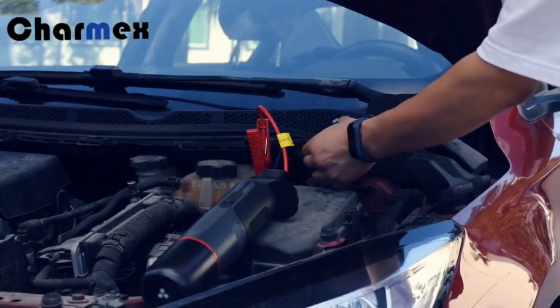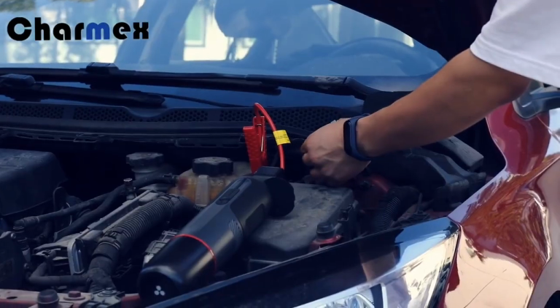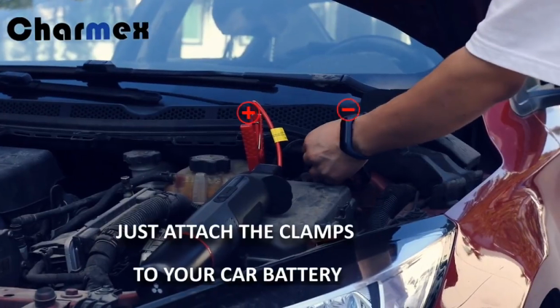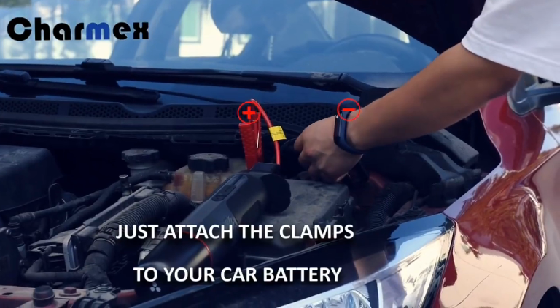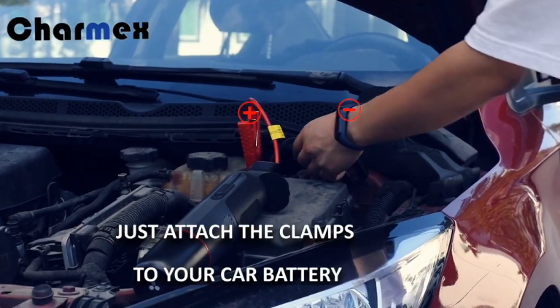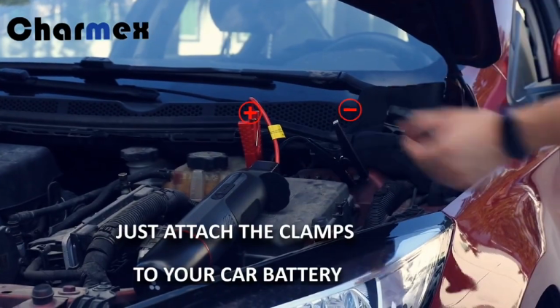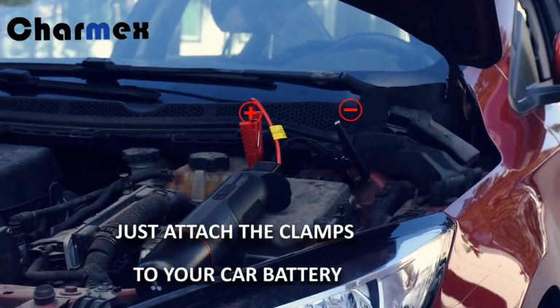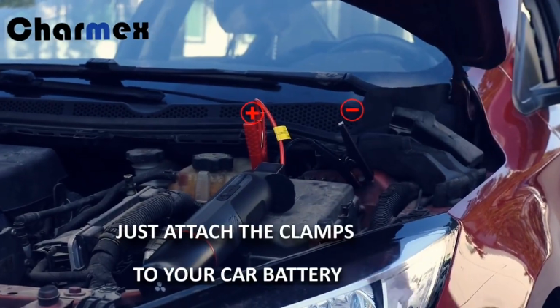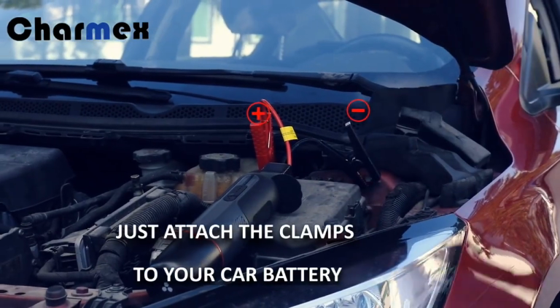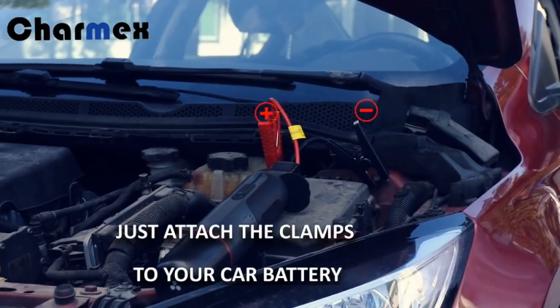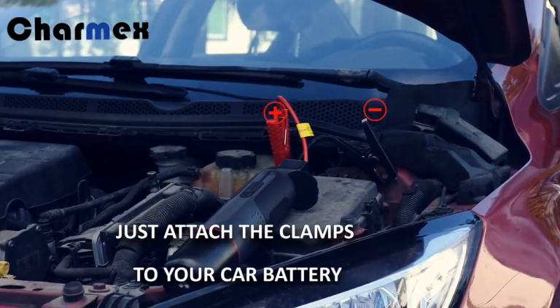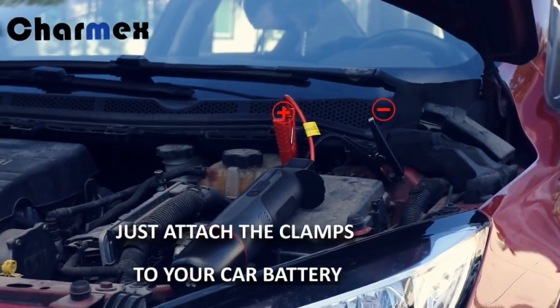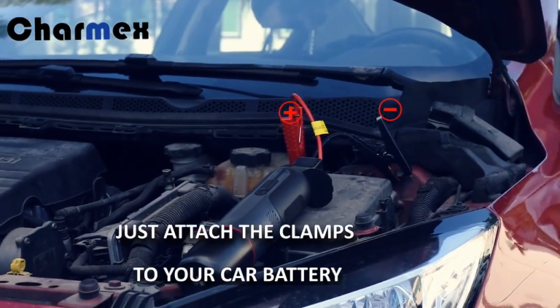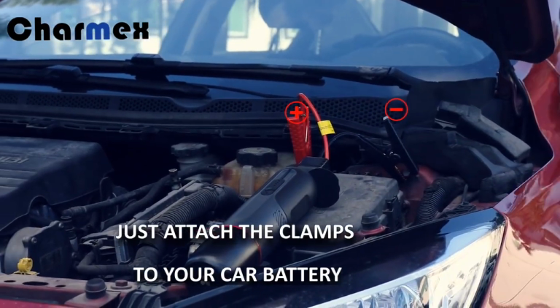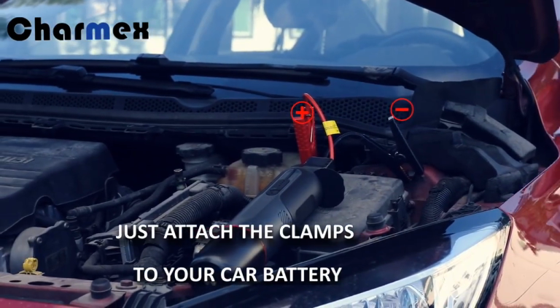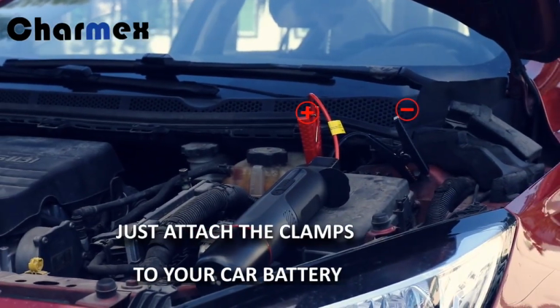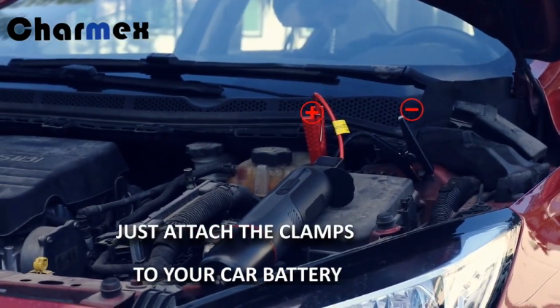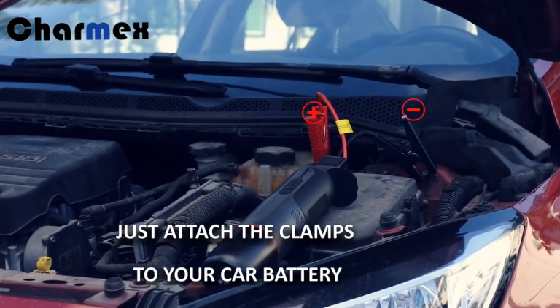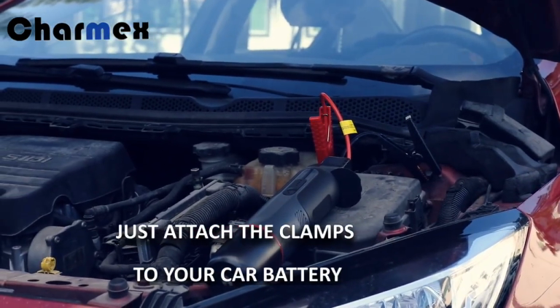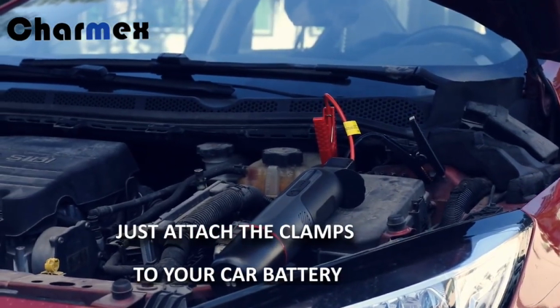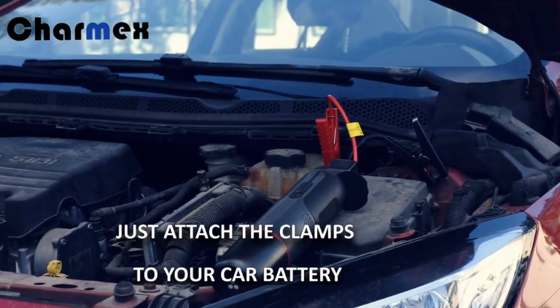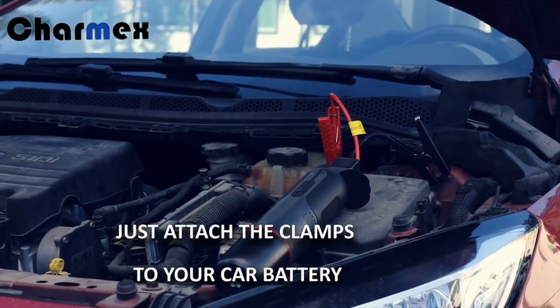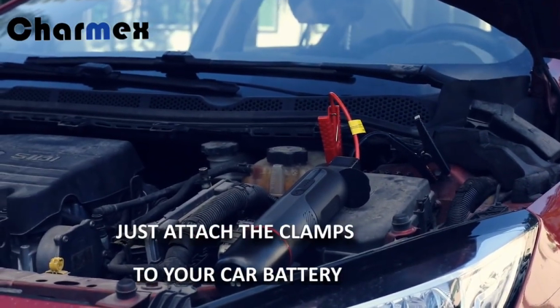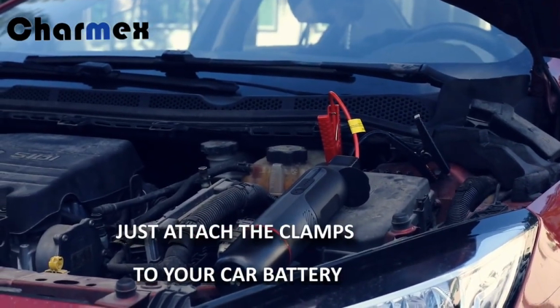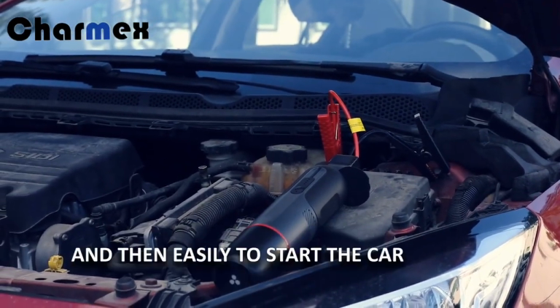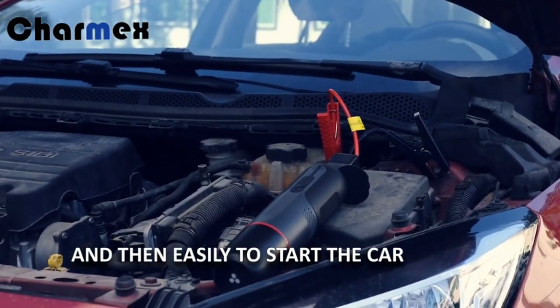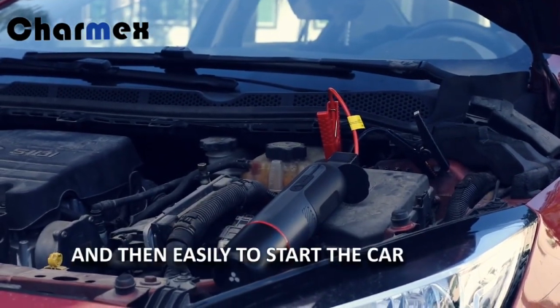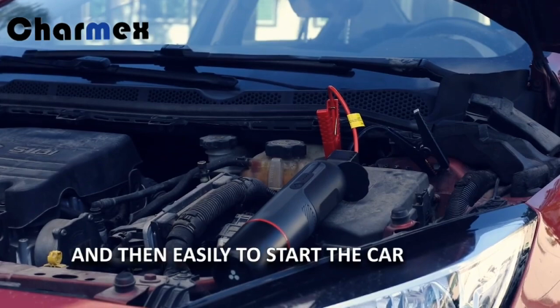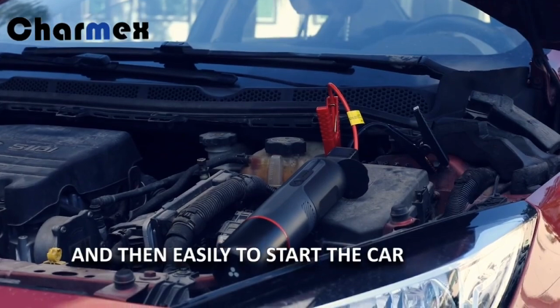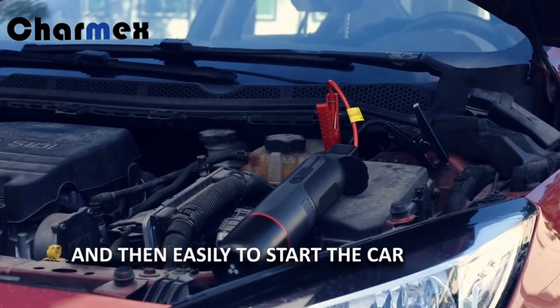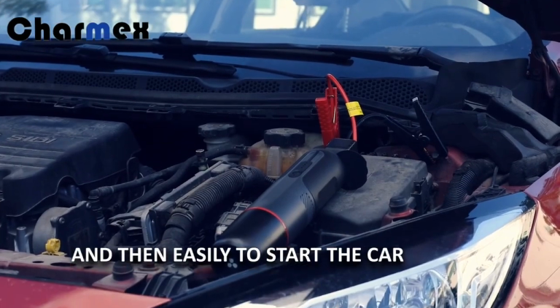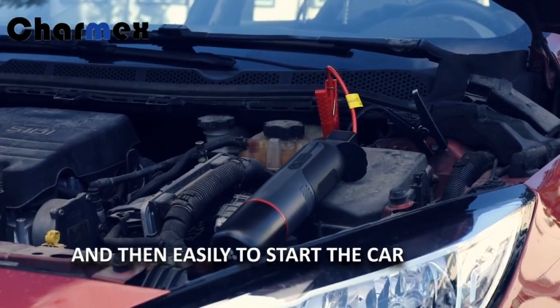Just attach the clamps to your car battery and easily start the car.